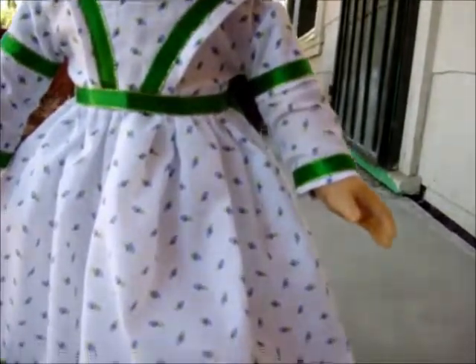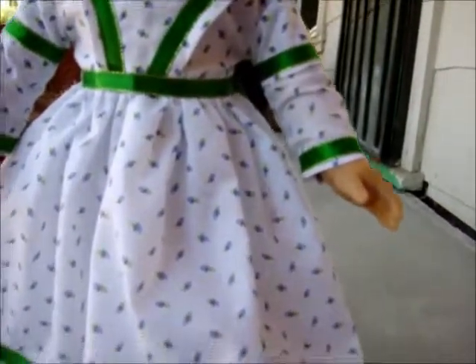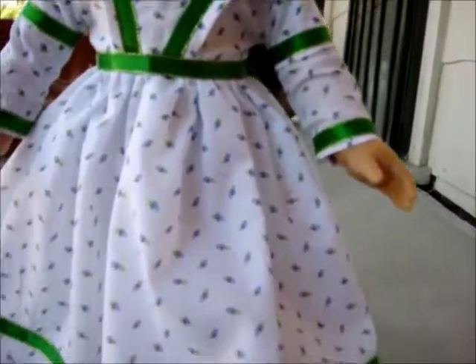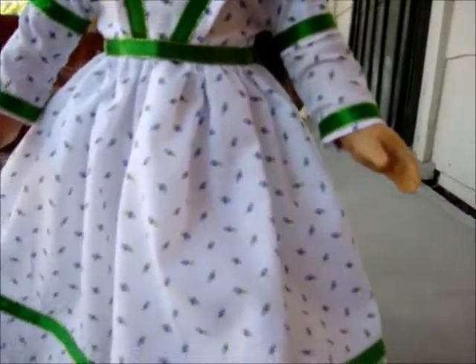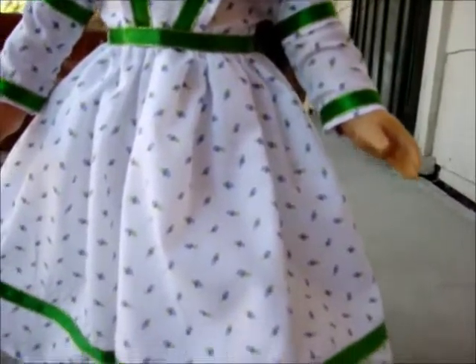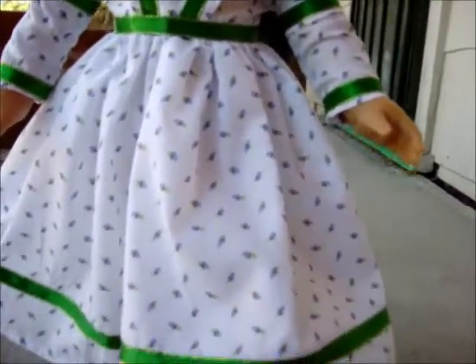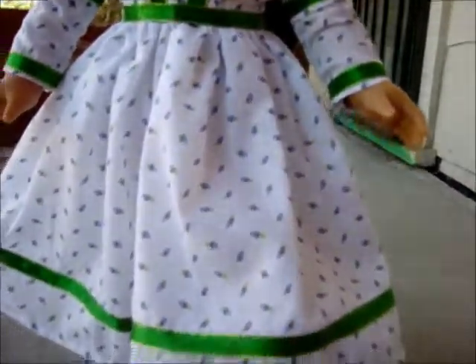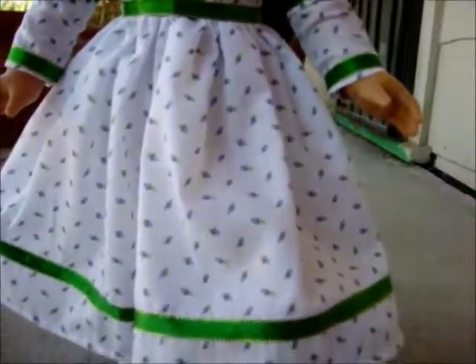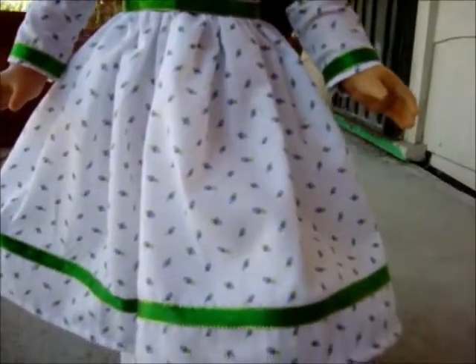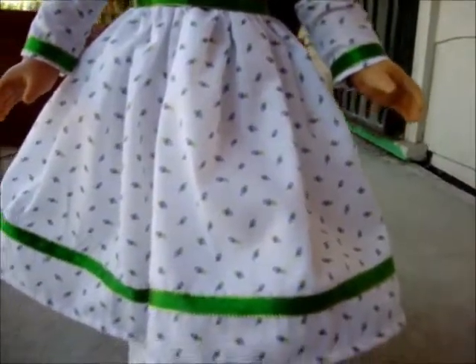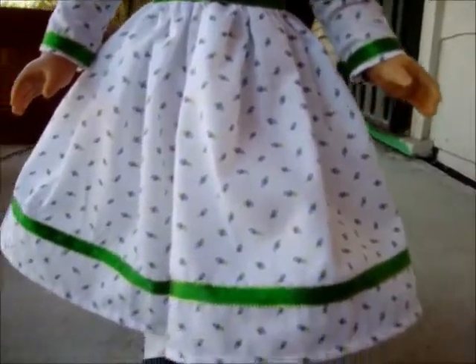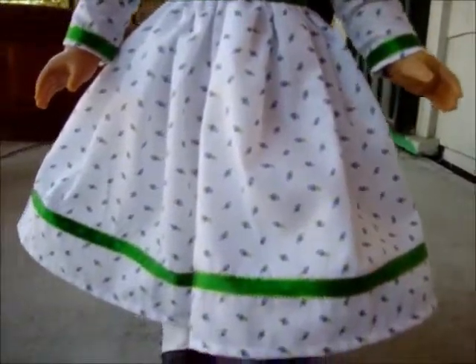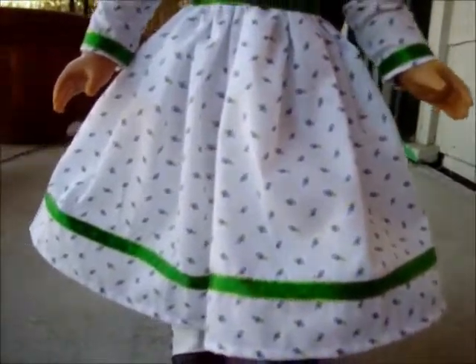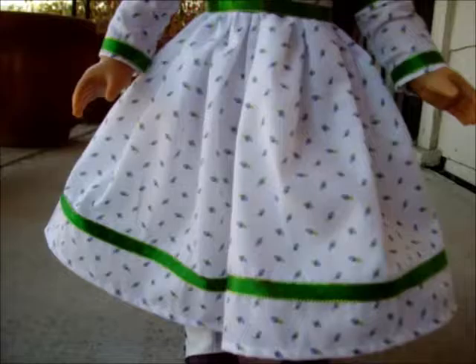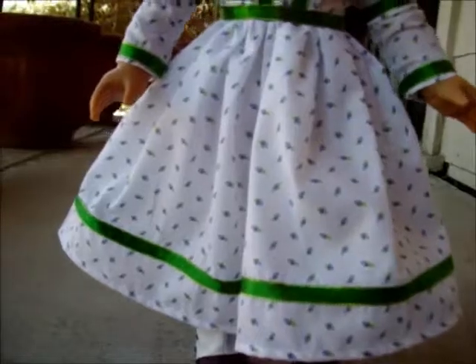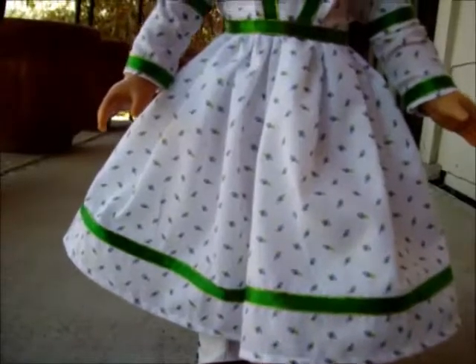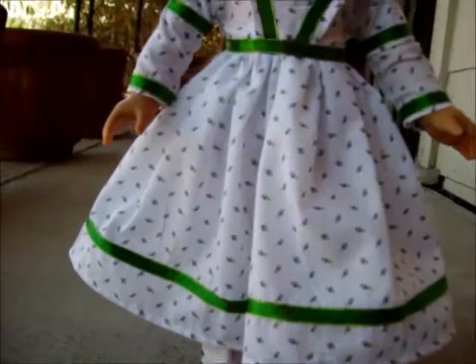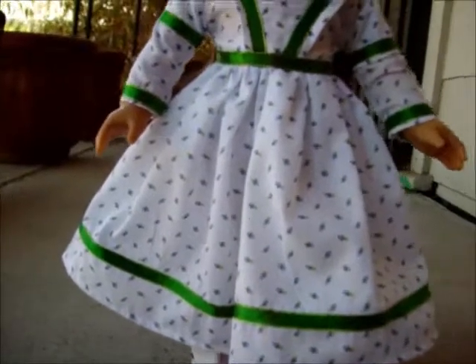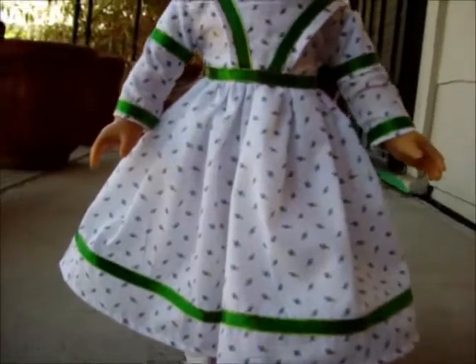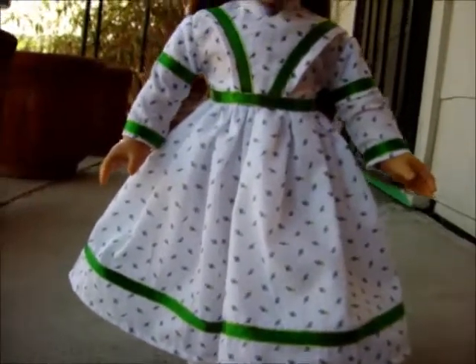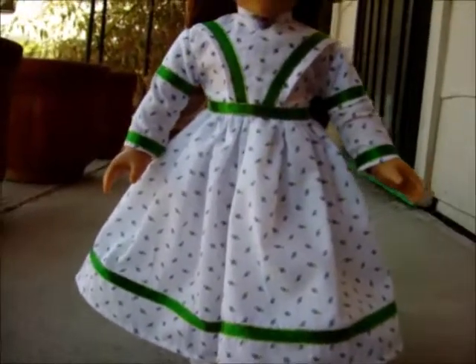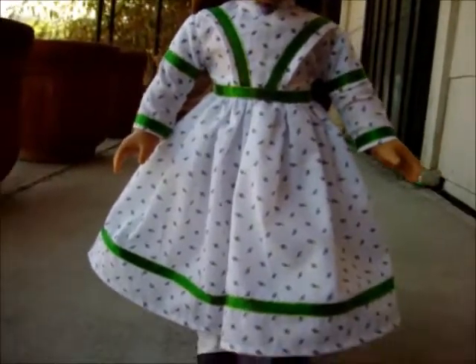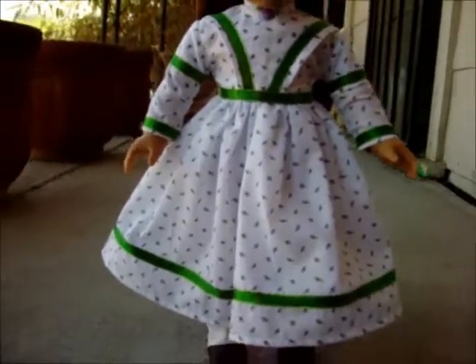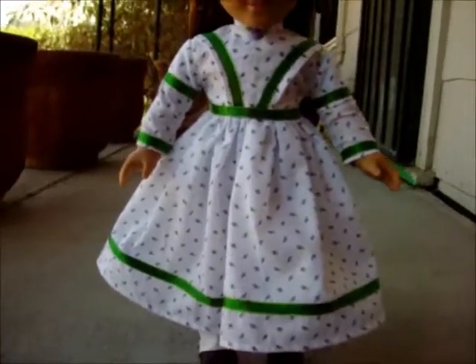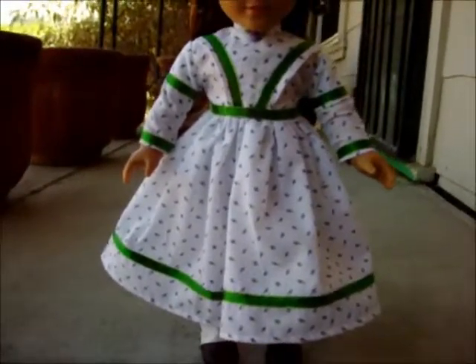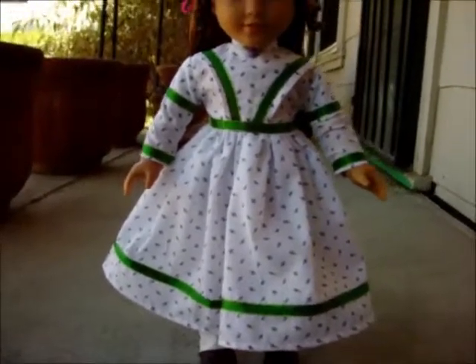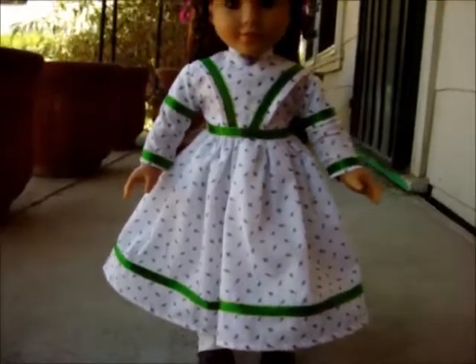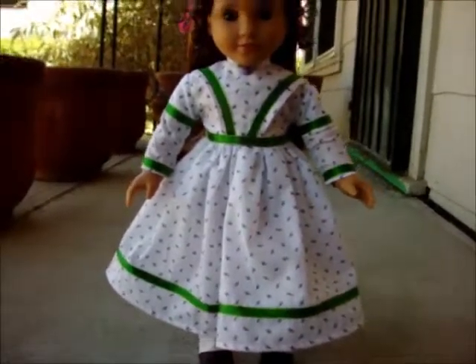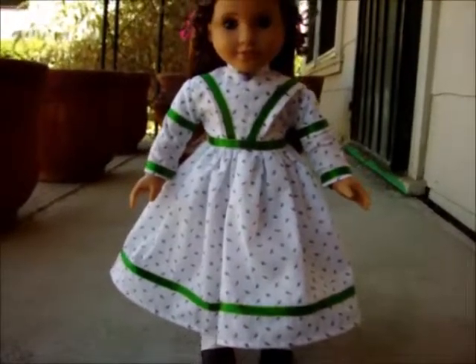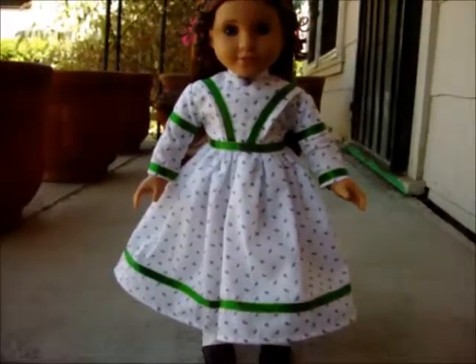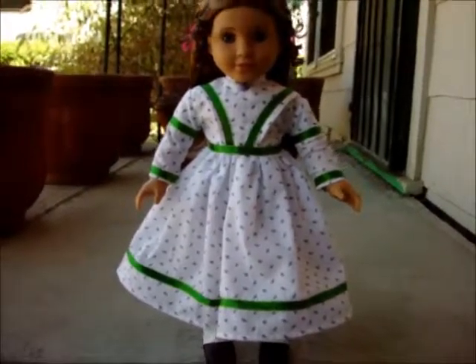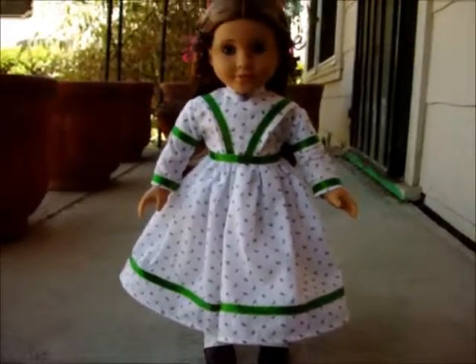I really think it turned out really cute. I will have this one-of-a-kind dress up in my ITZY shop.